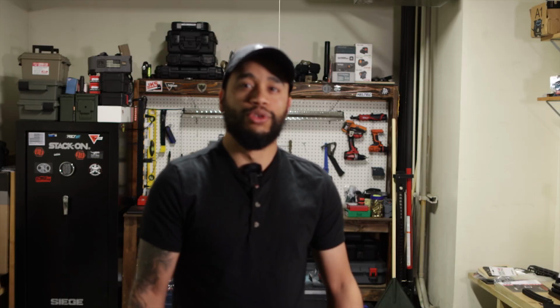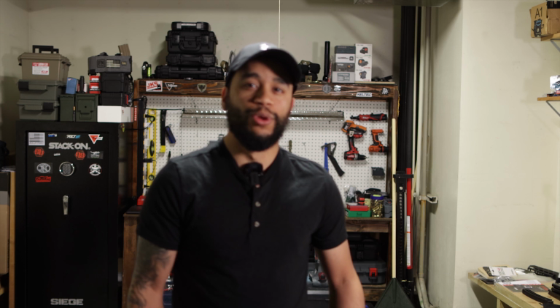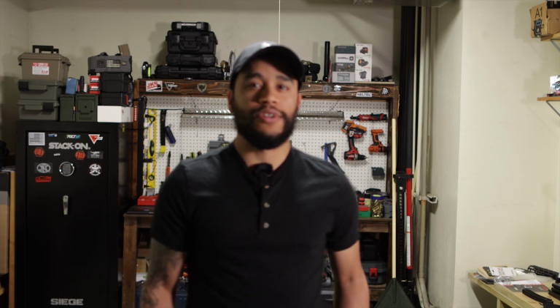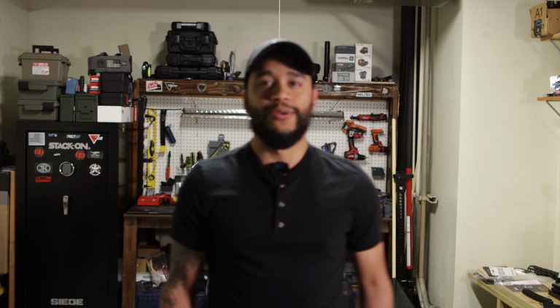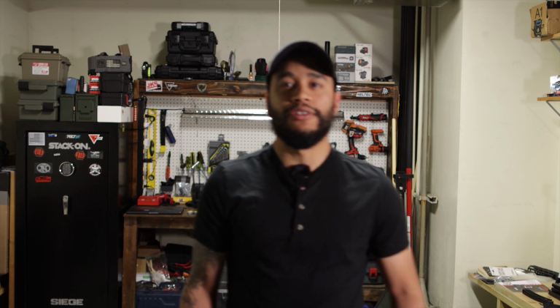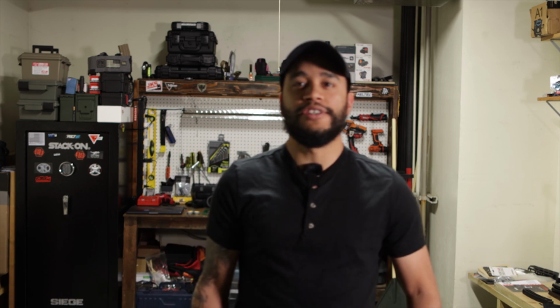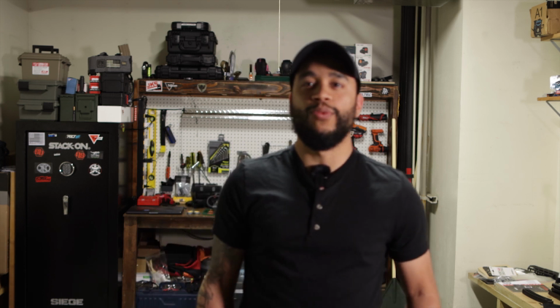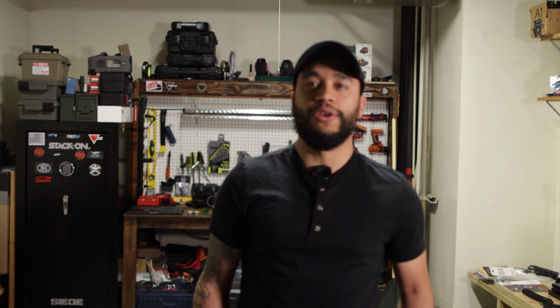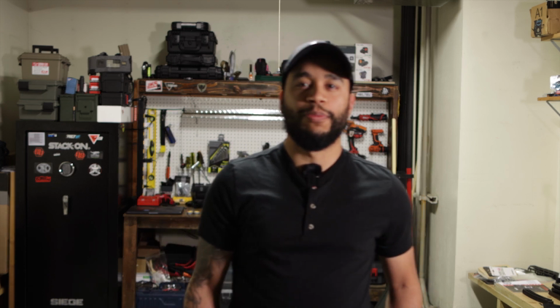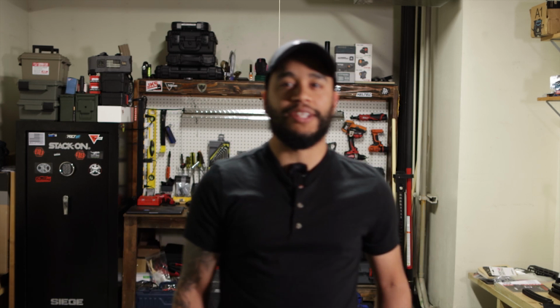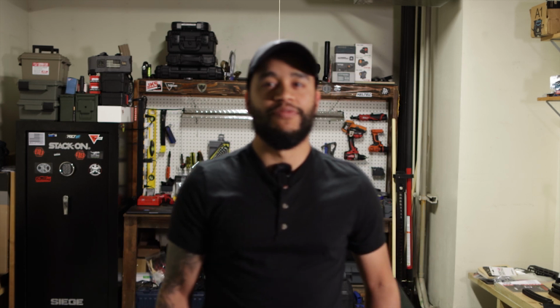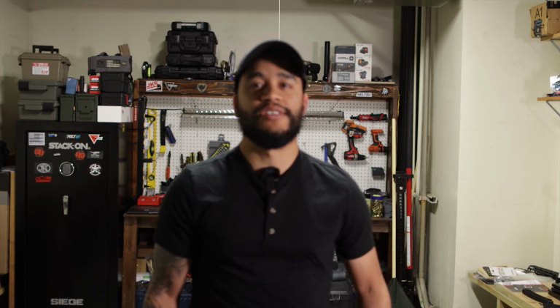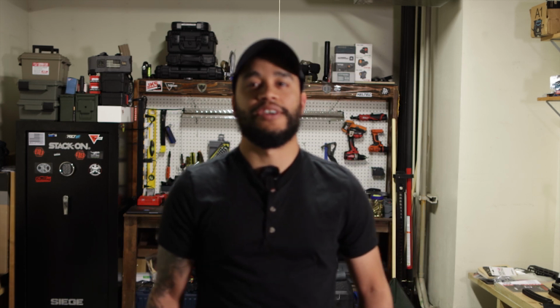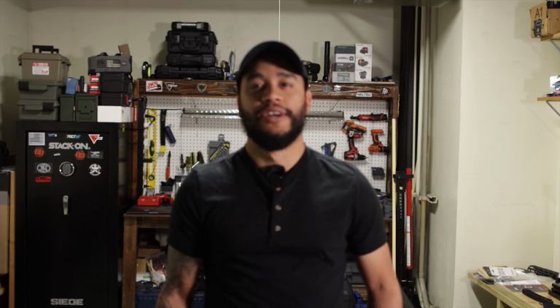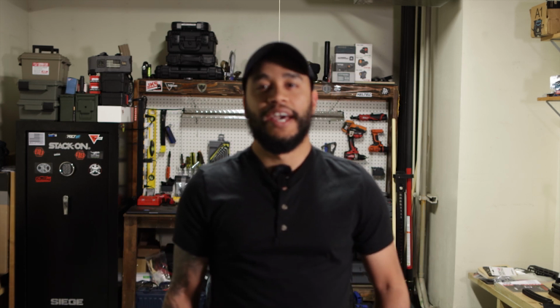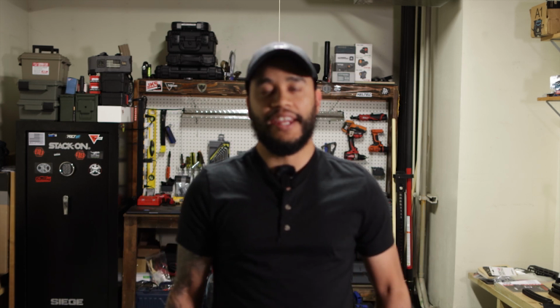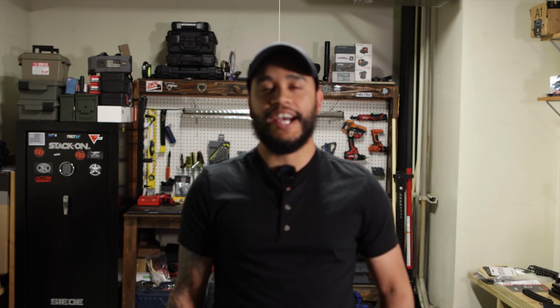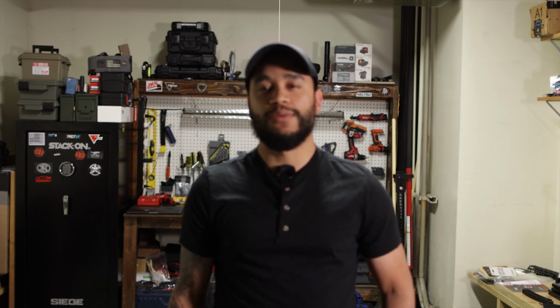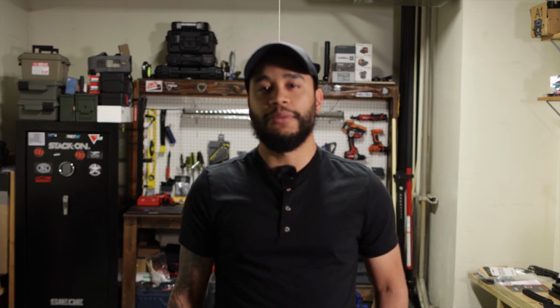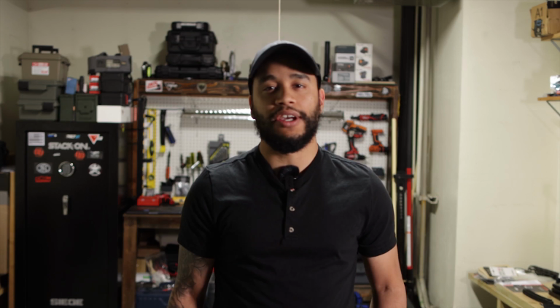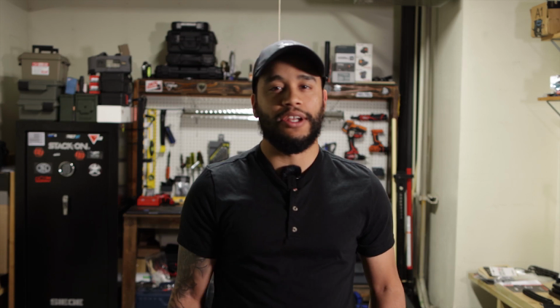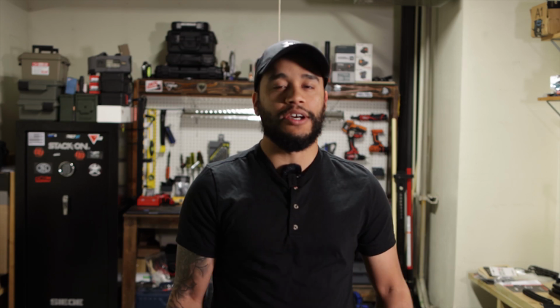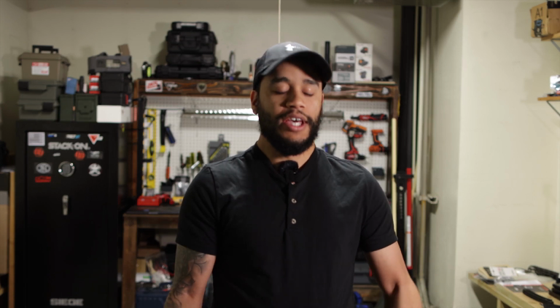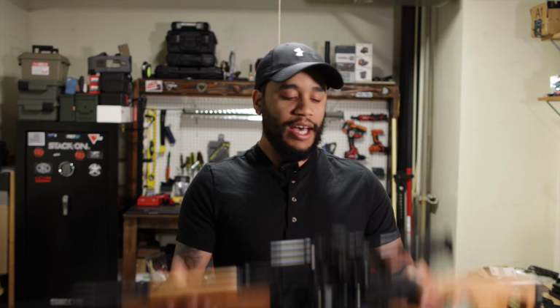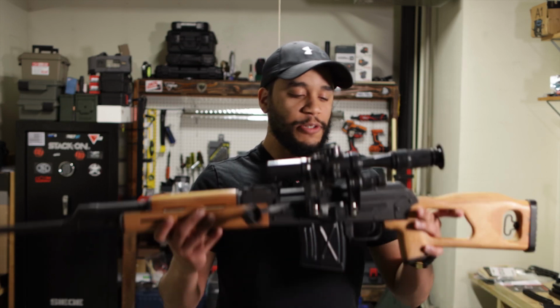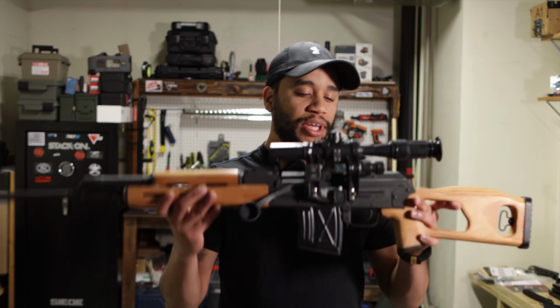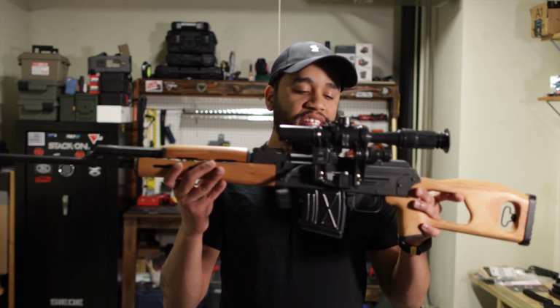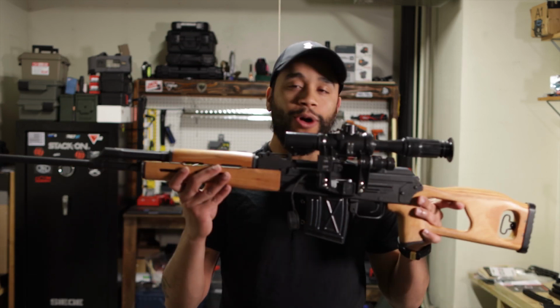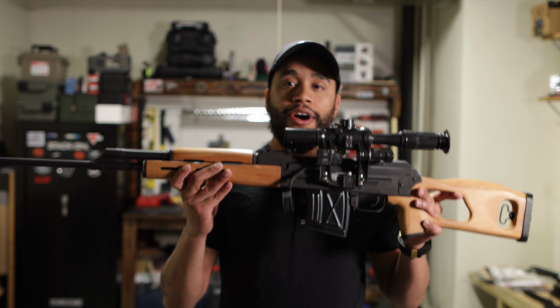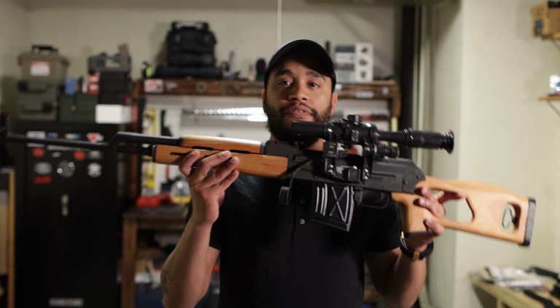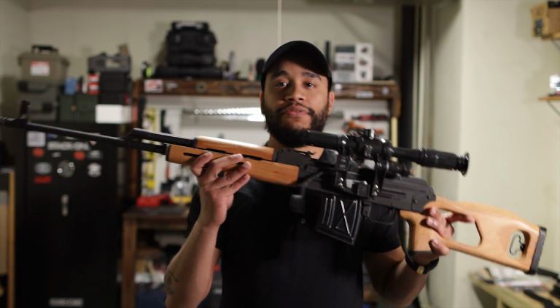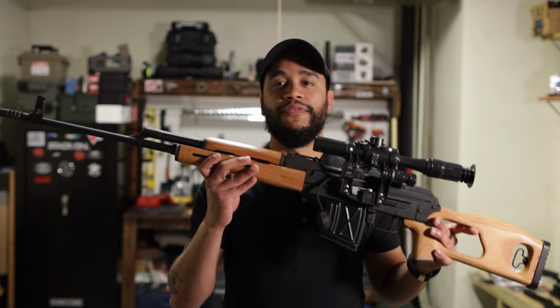YouTube, what's going on — this is your one and only Python Versus, and today we're going to be taking a look at the PSL-54.